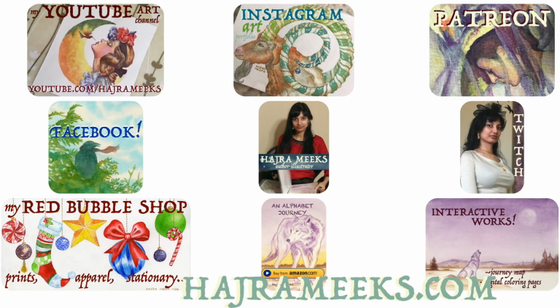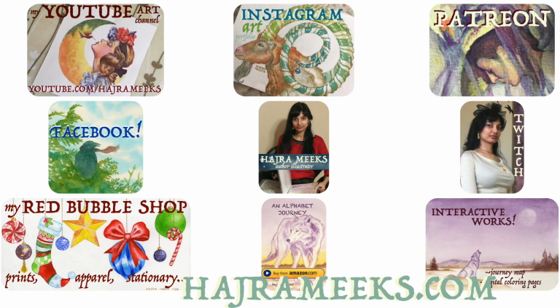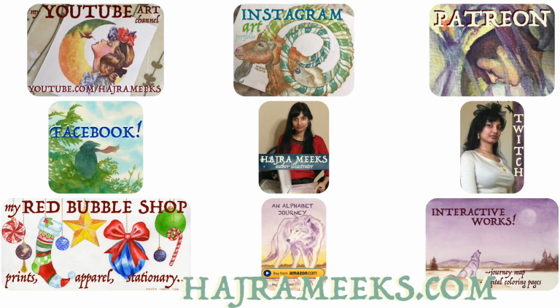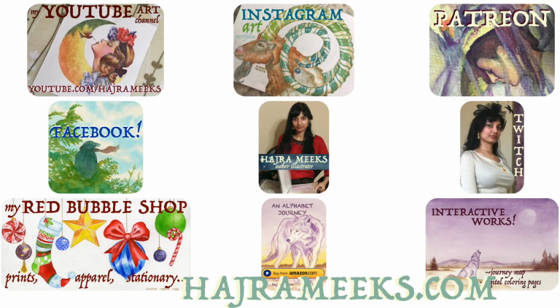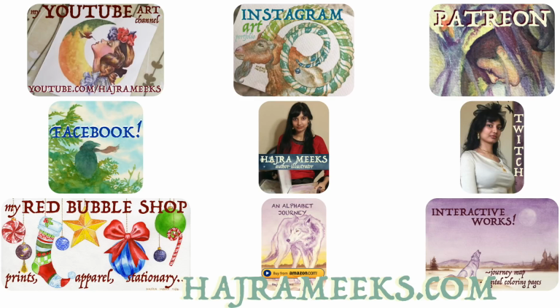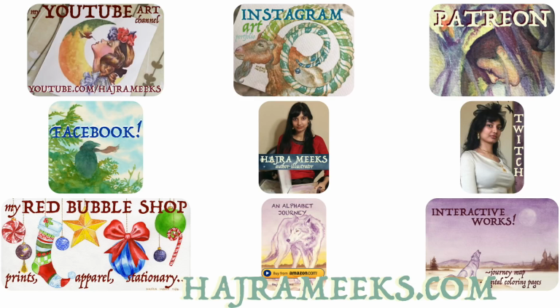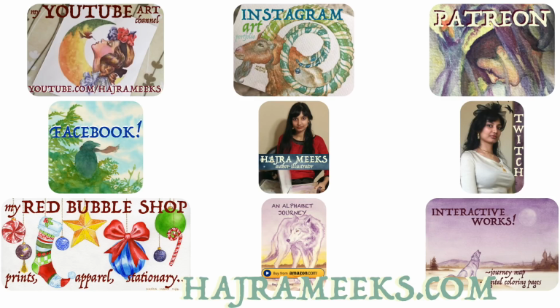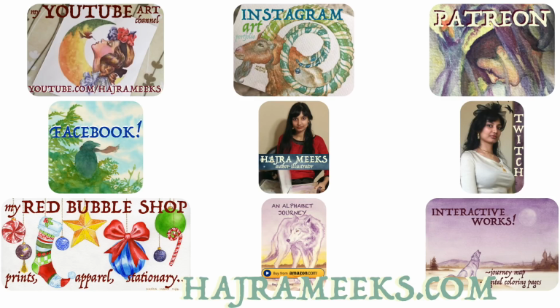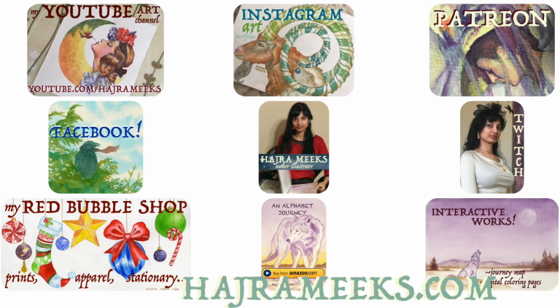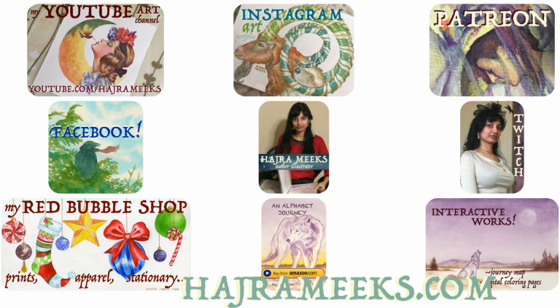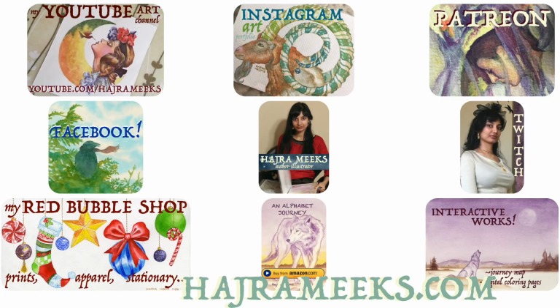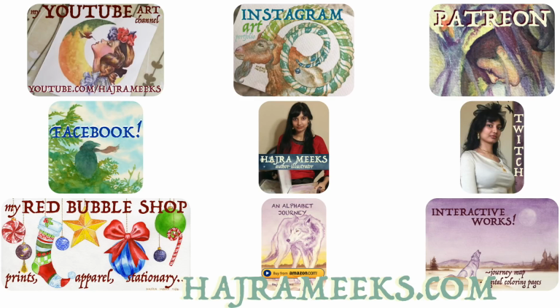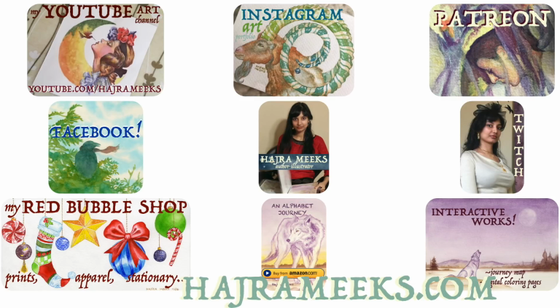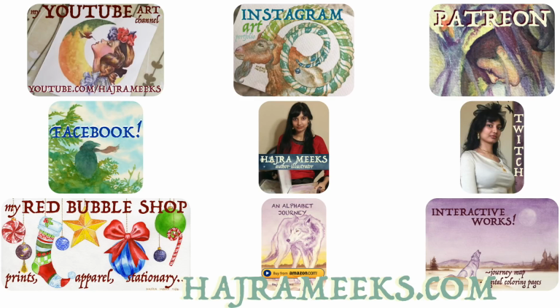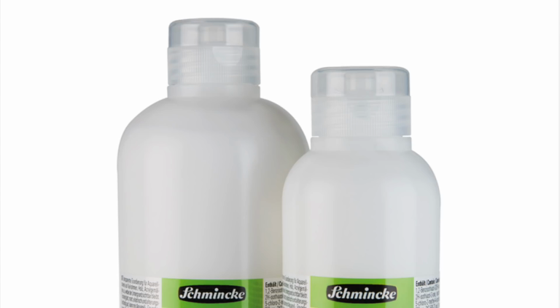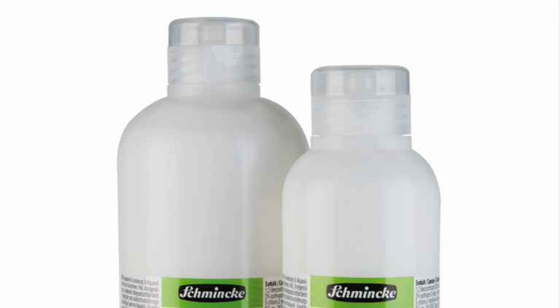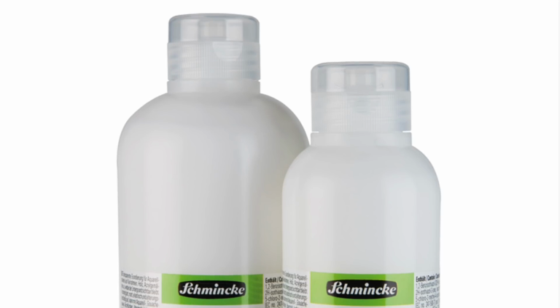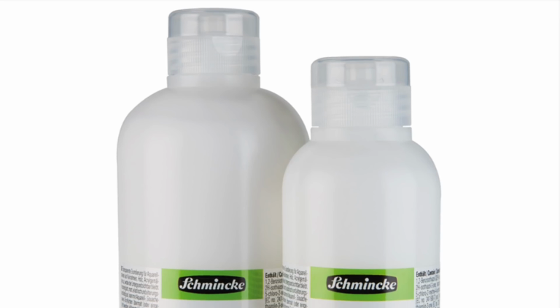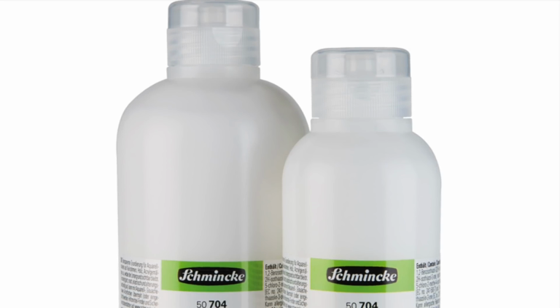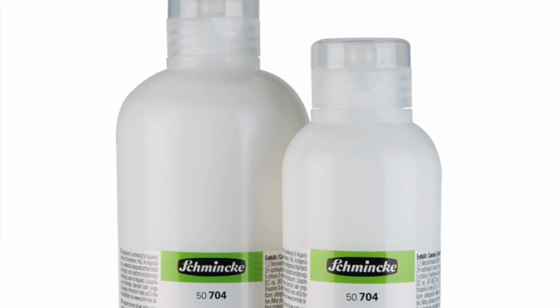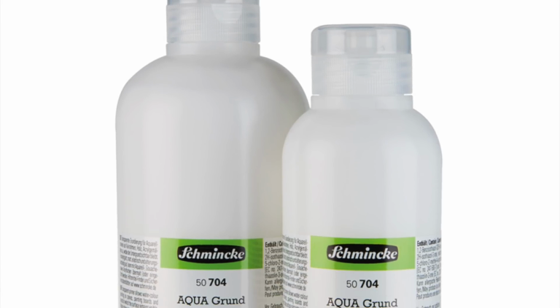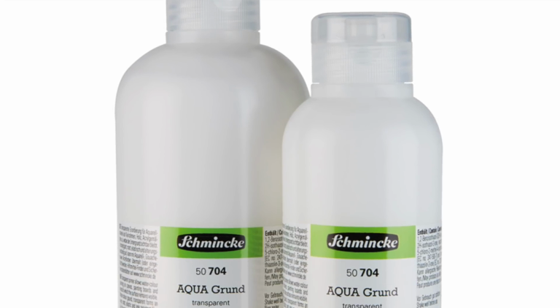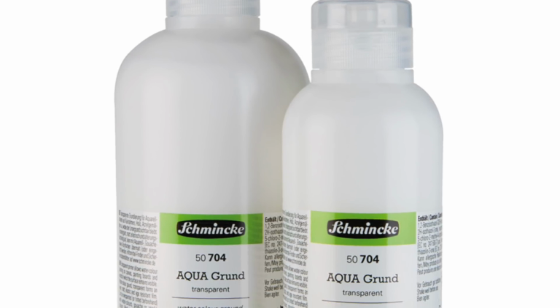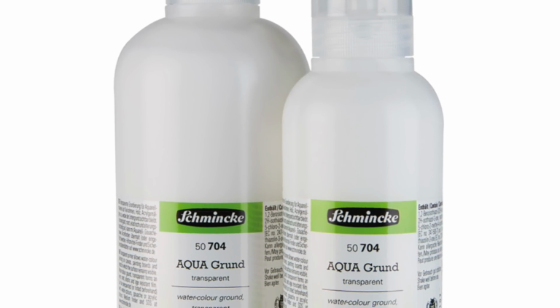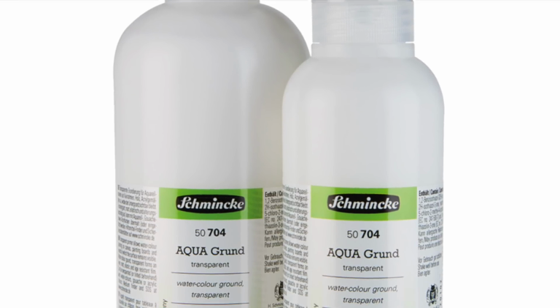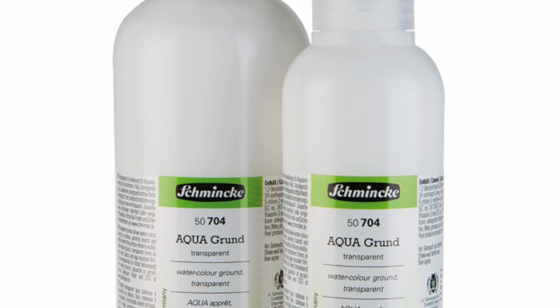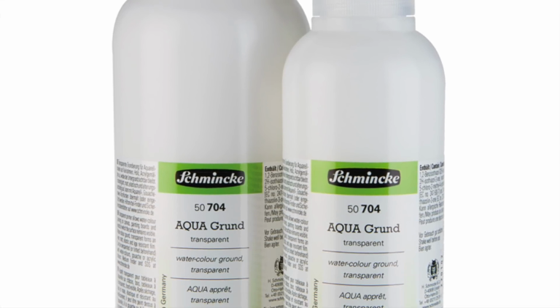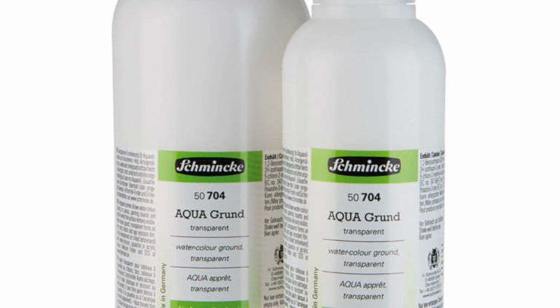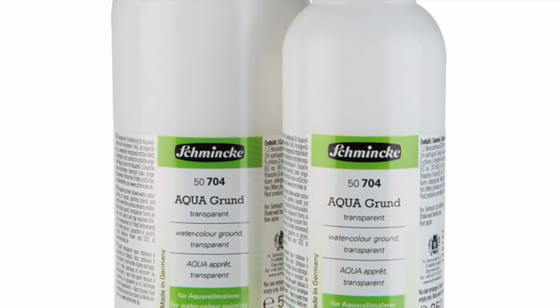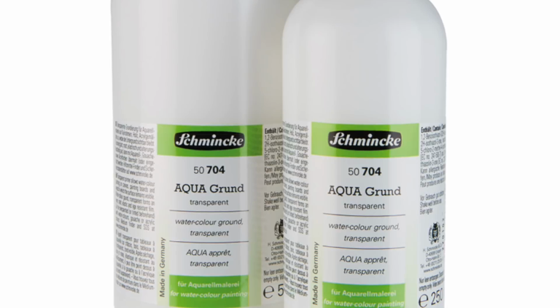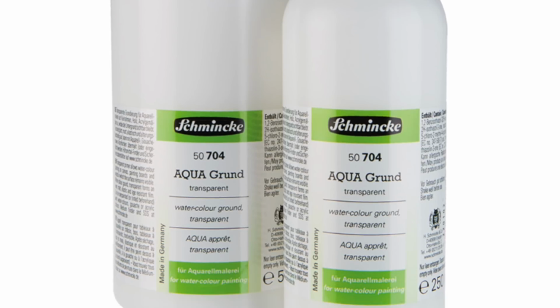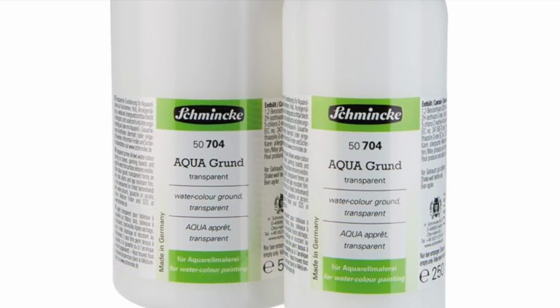Hey watercolor wizards, Hajra here. In this video I'll be reviewing and demoing Schmincke transparent watercolor ground.